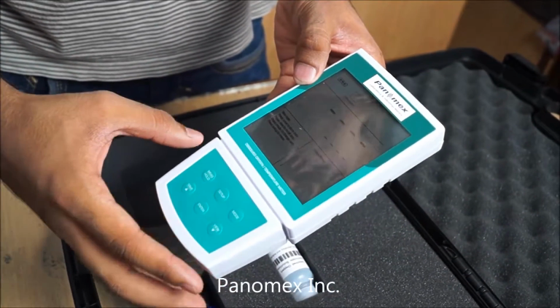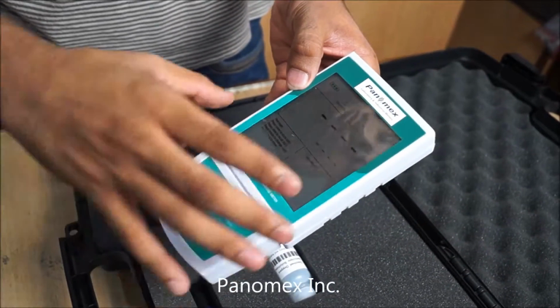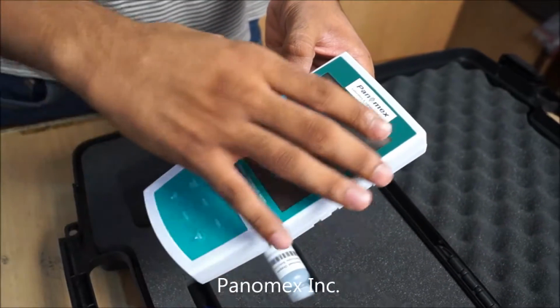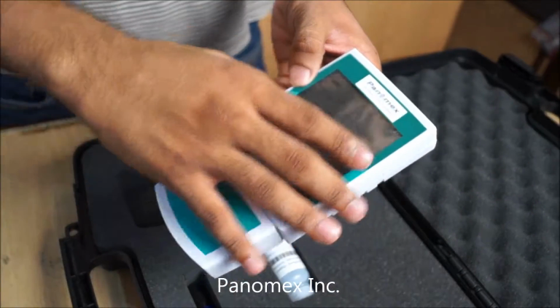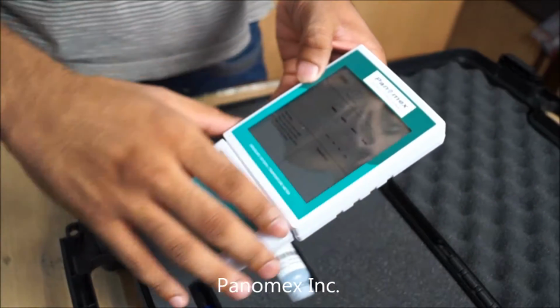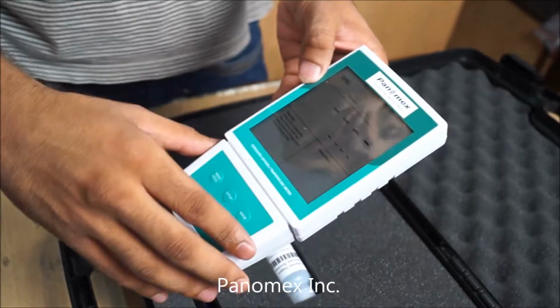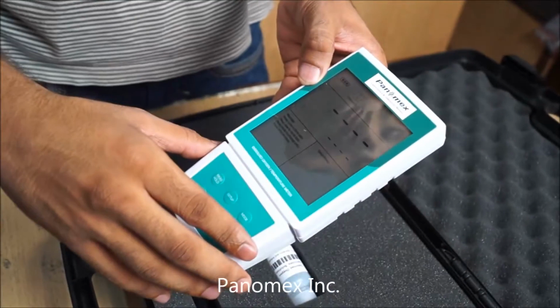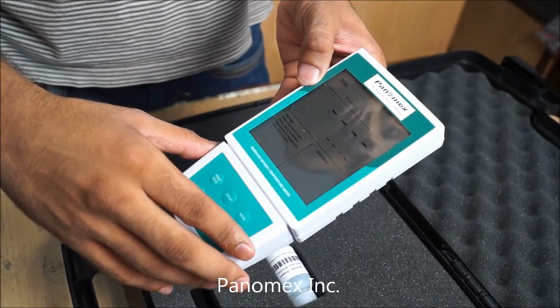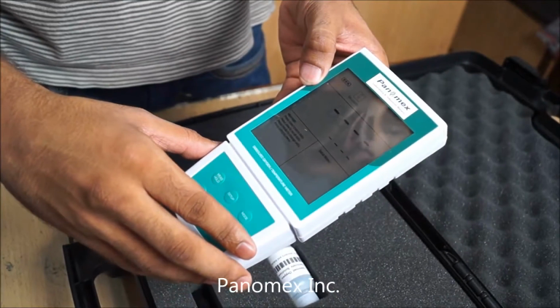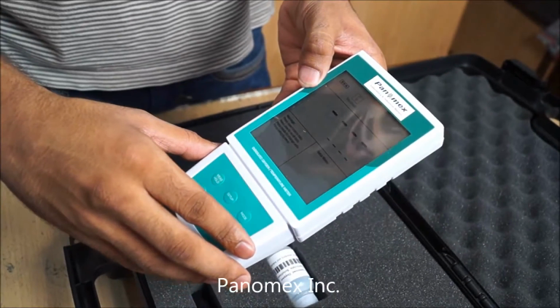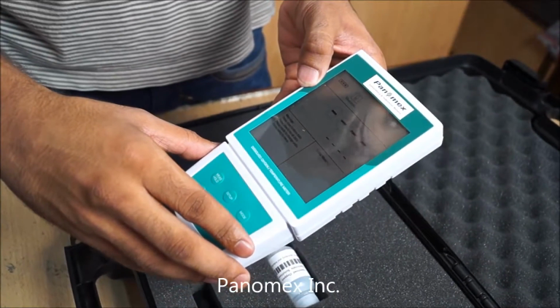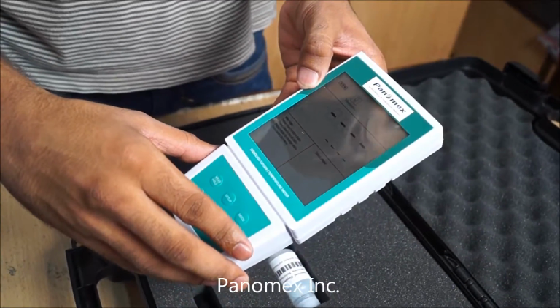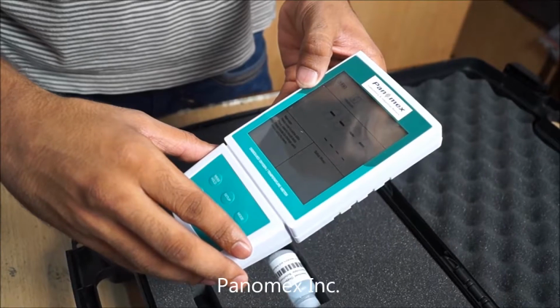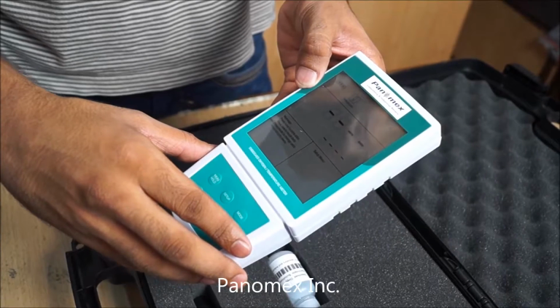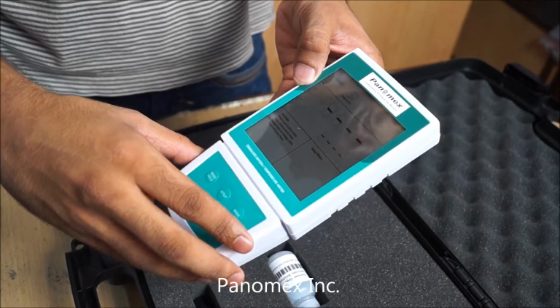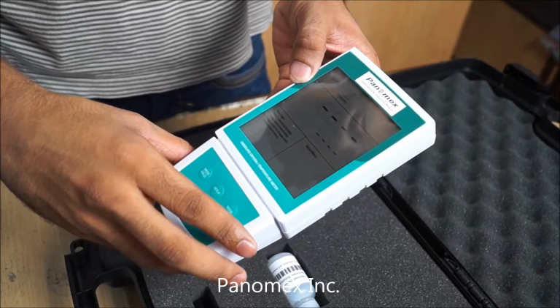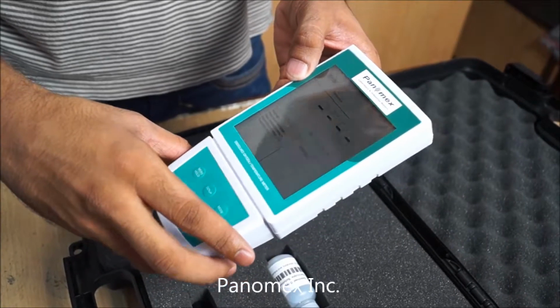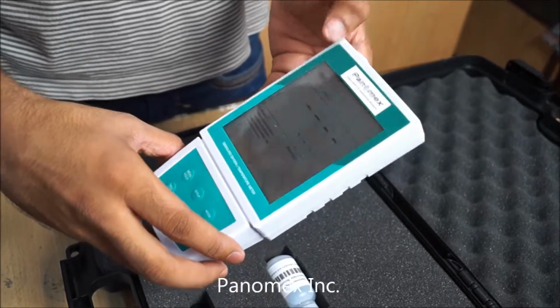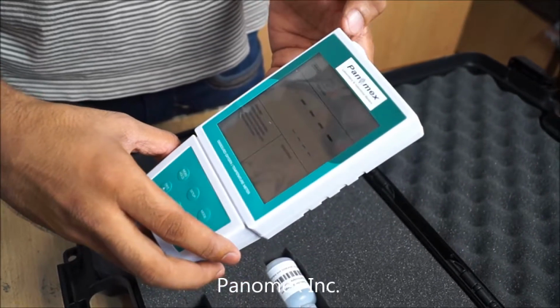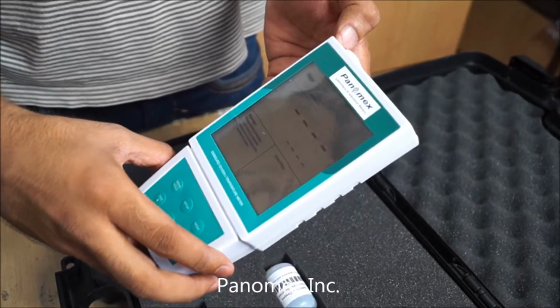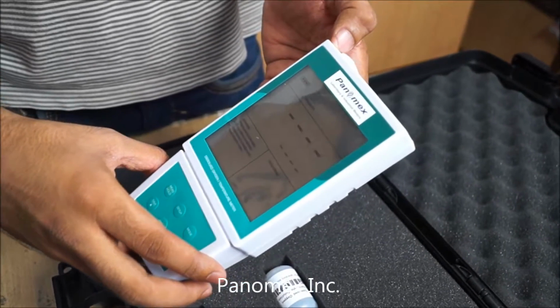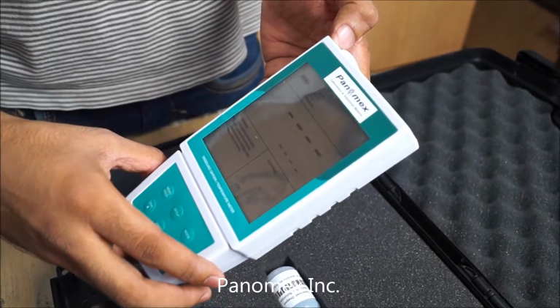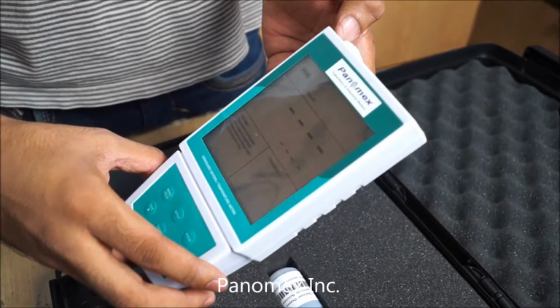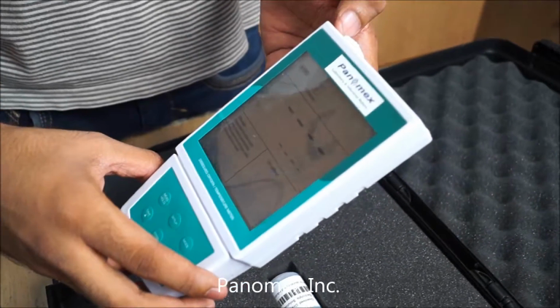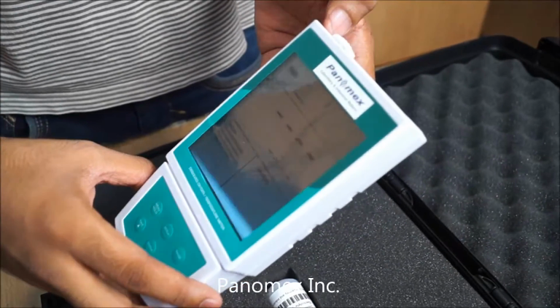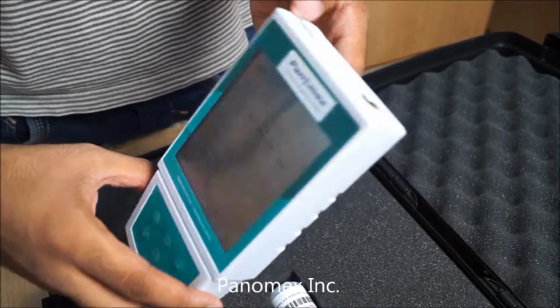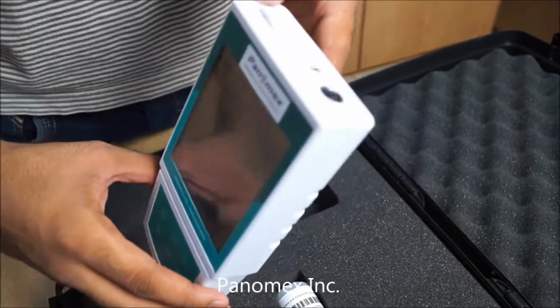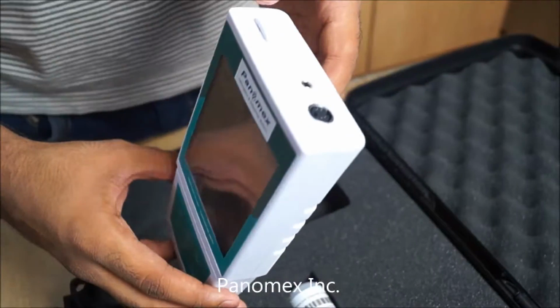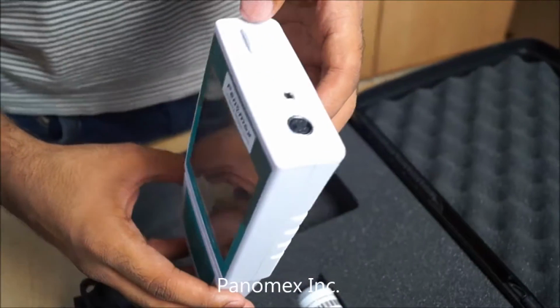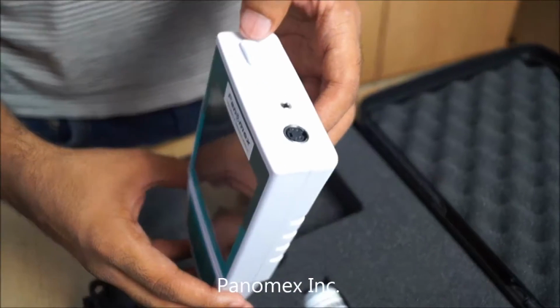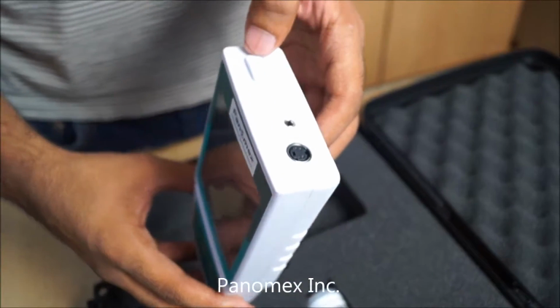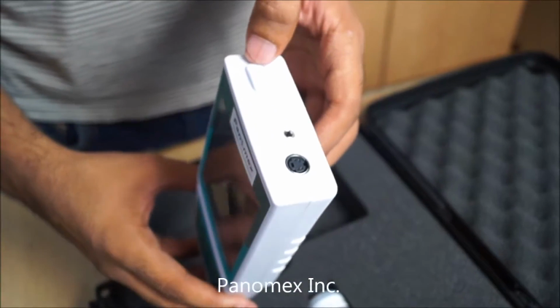The meter will turn on, and you can turn it off by doing the same thing.